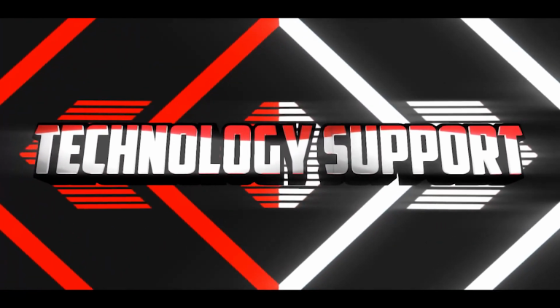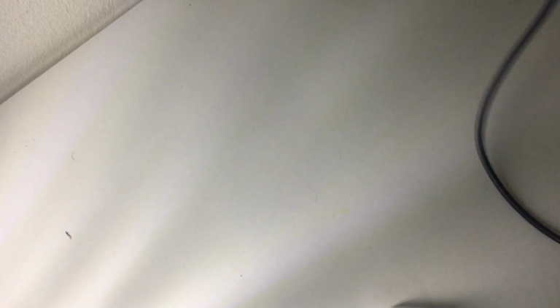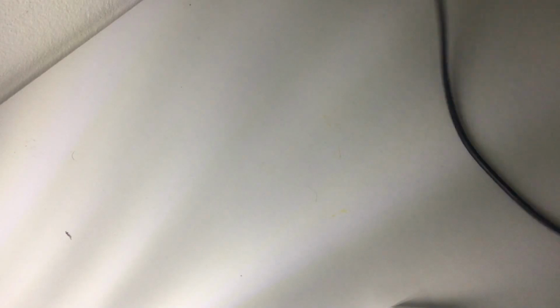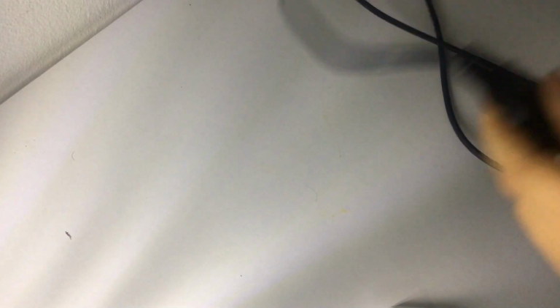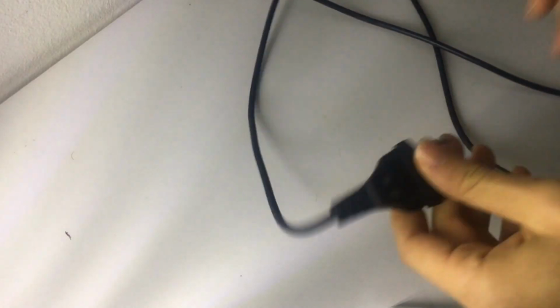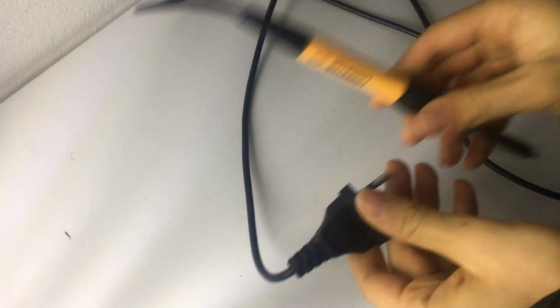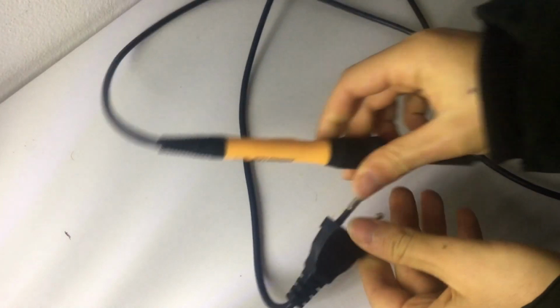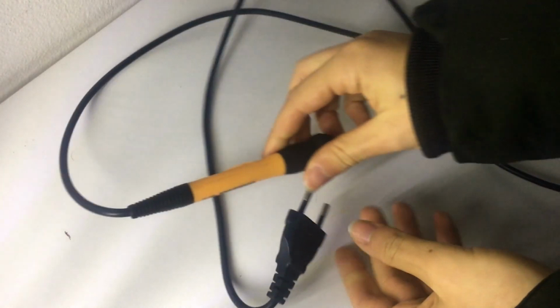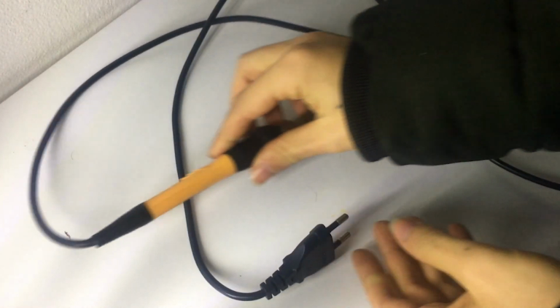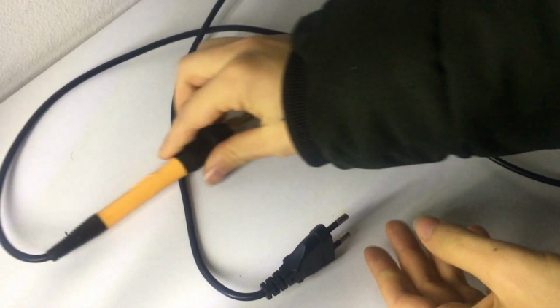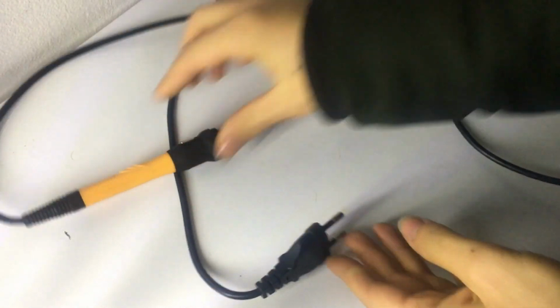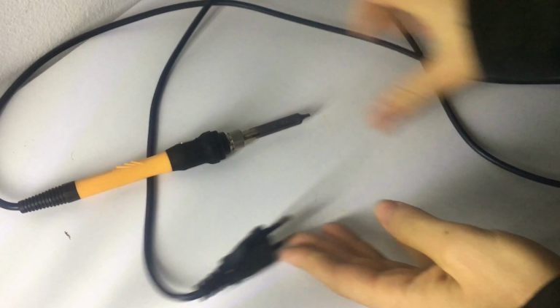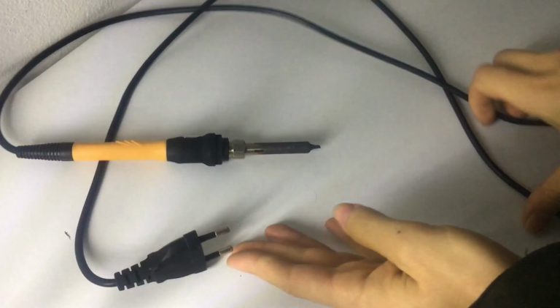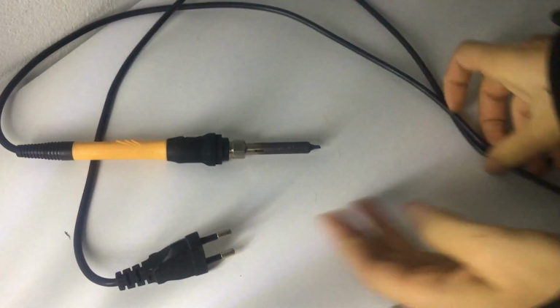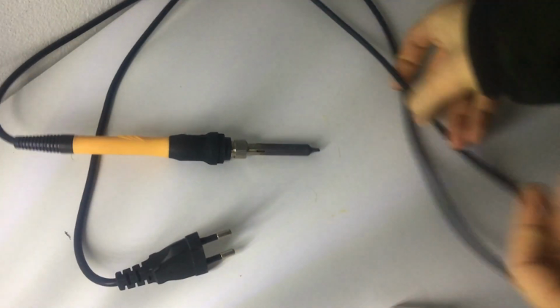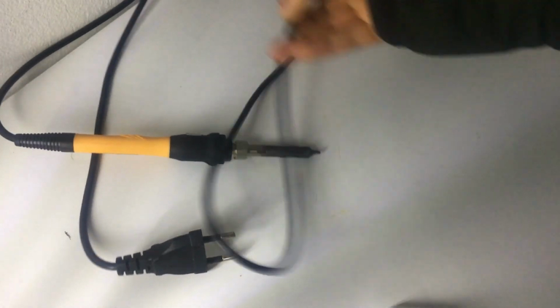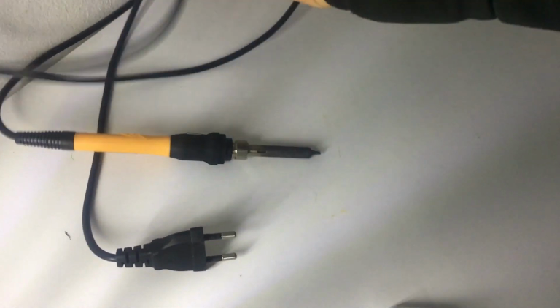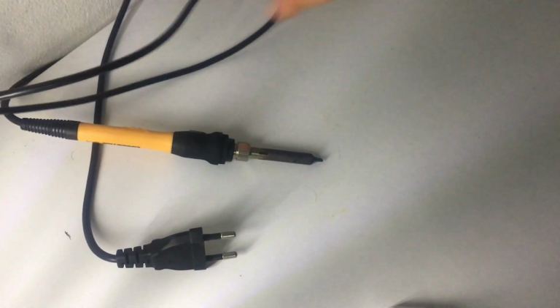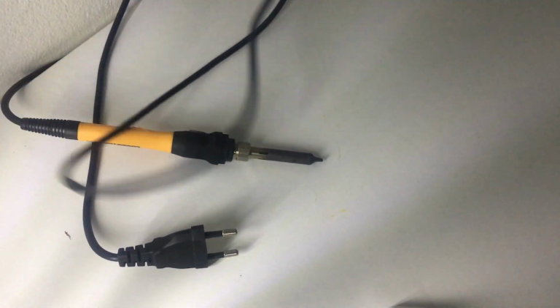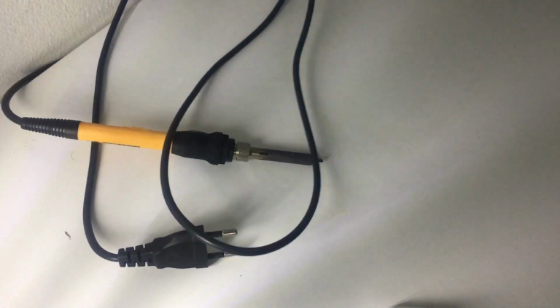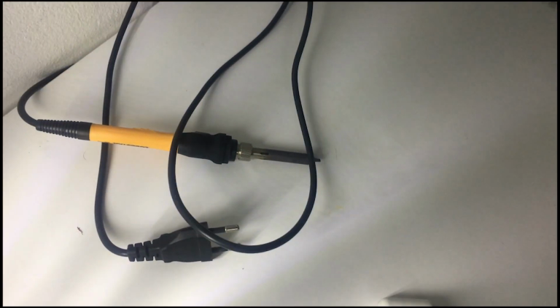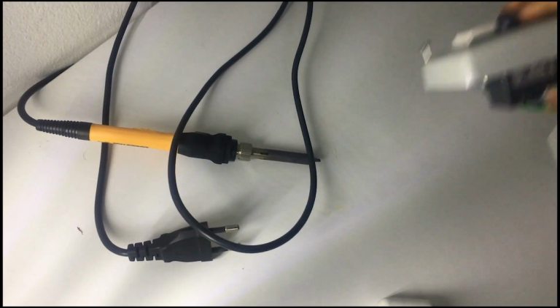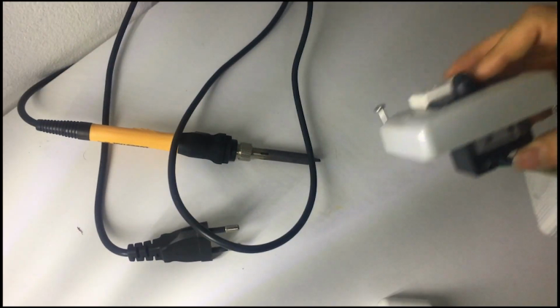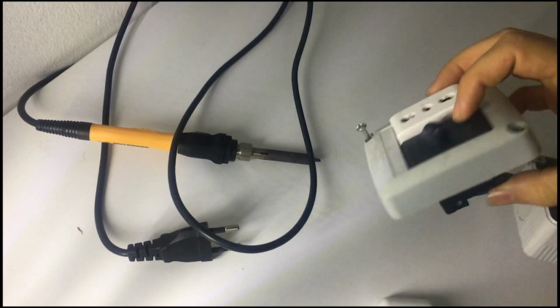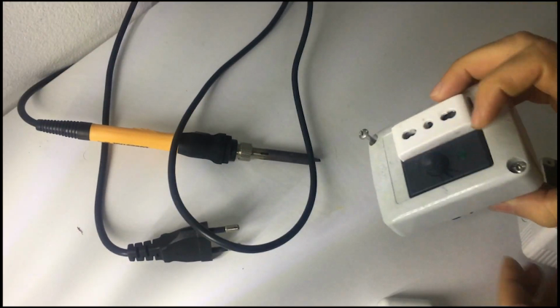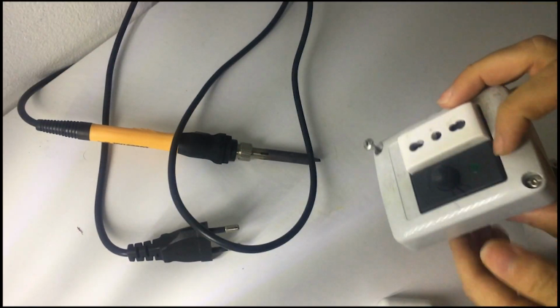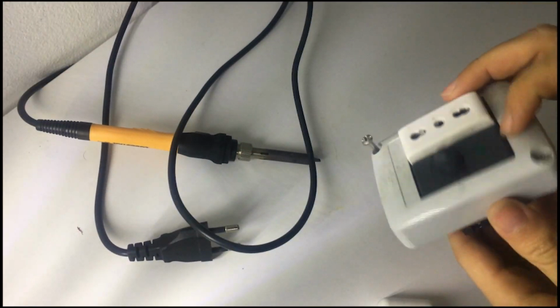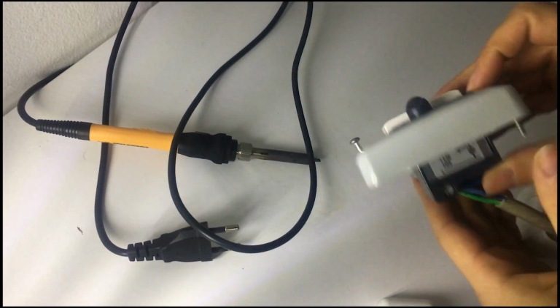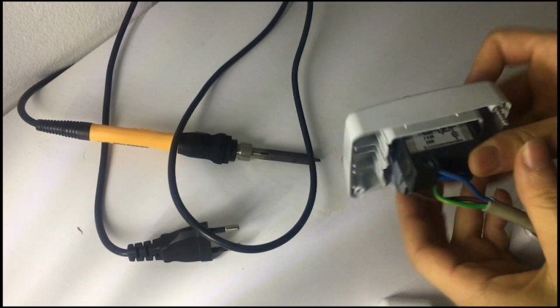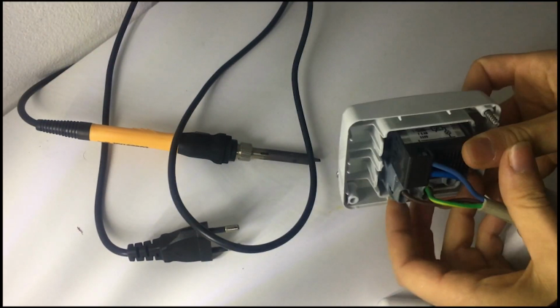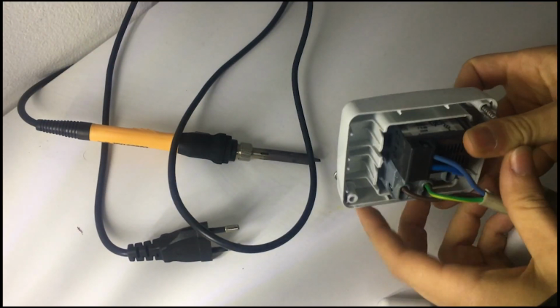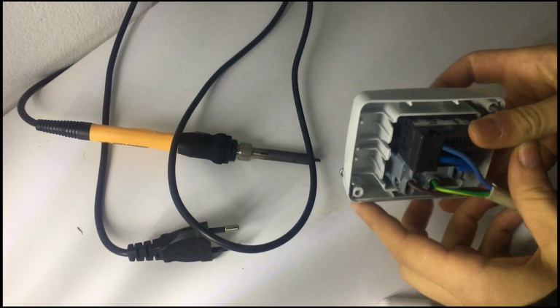First, what we need for a low budget: iron soldering, a control switch button dimmer, and the box.